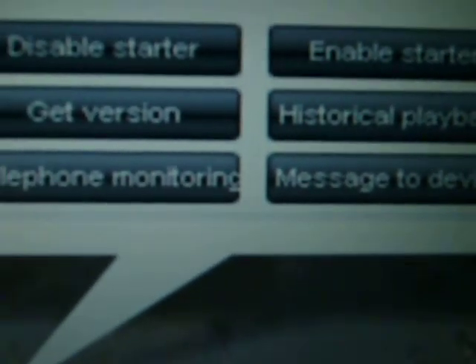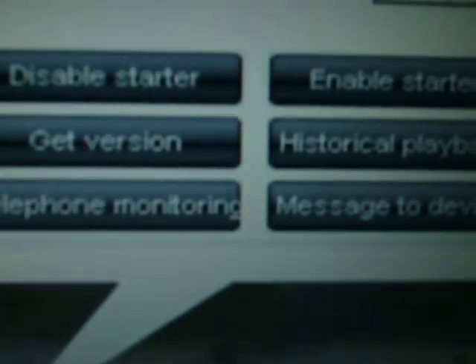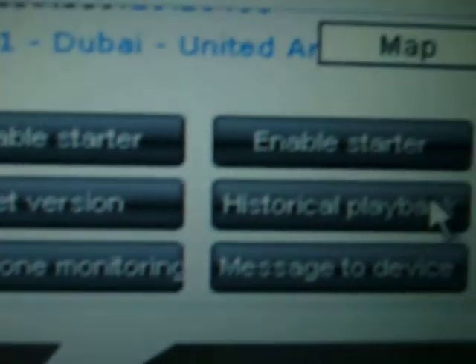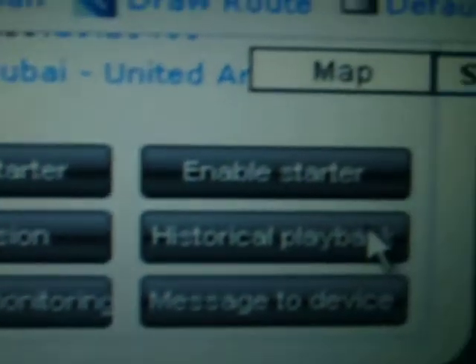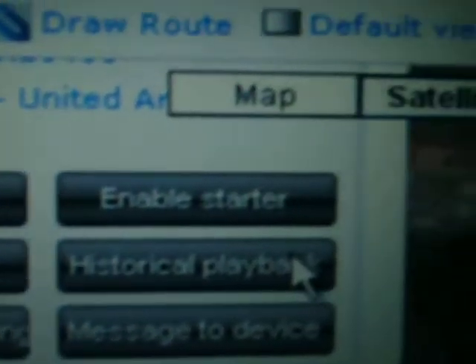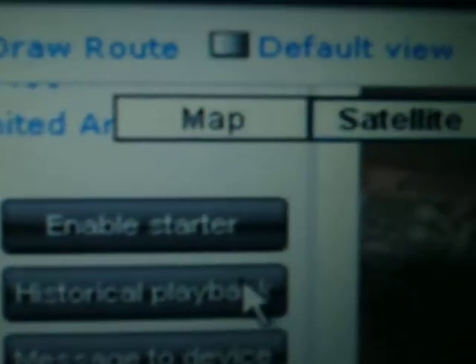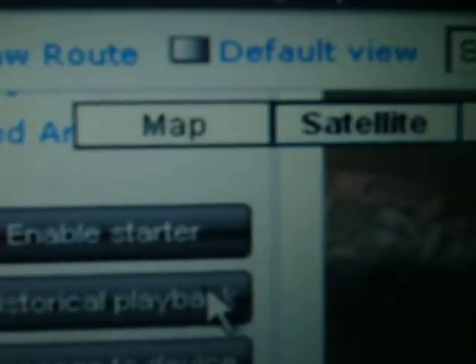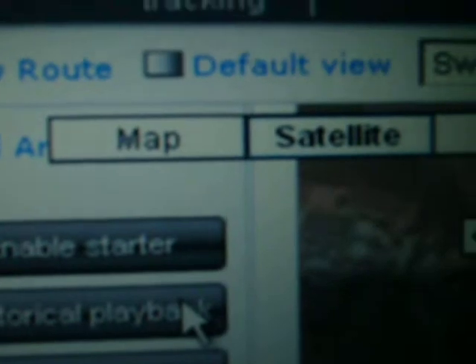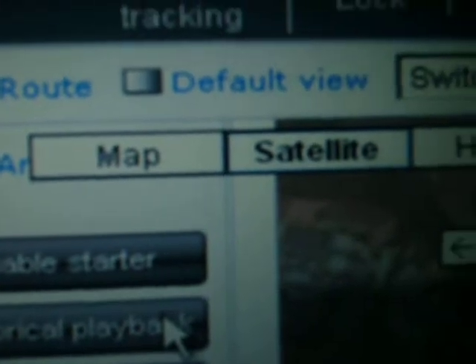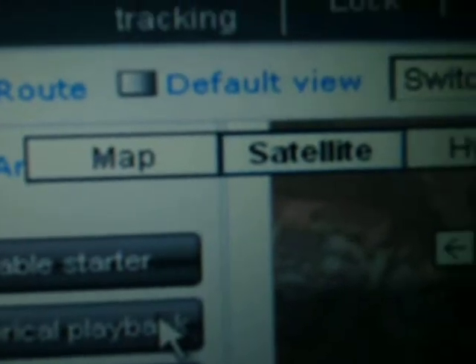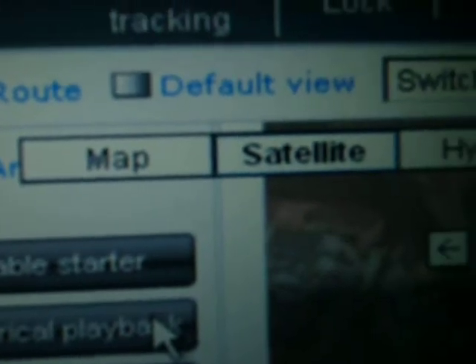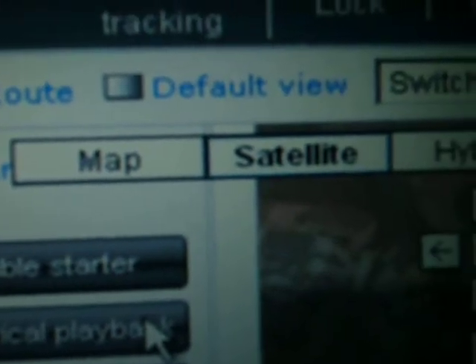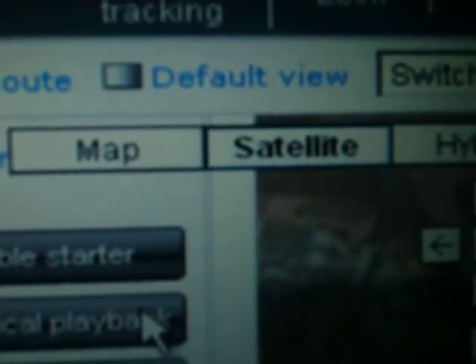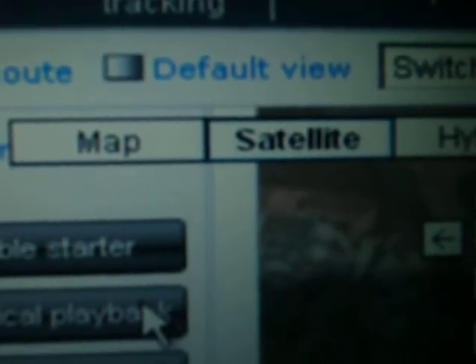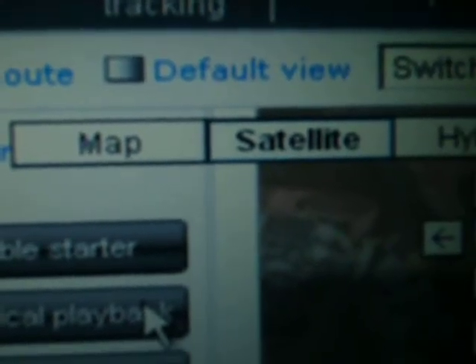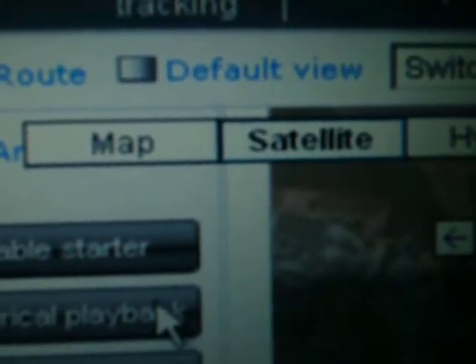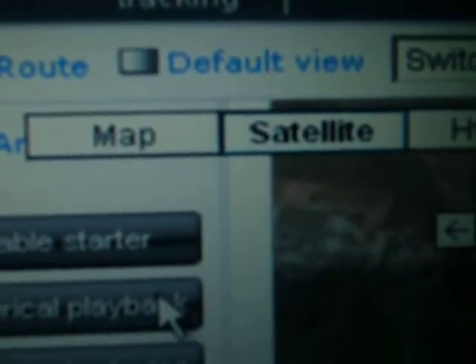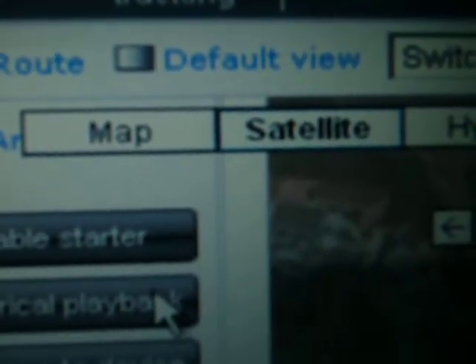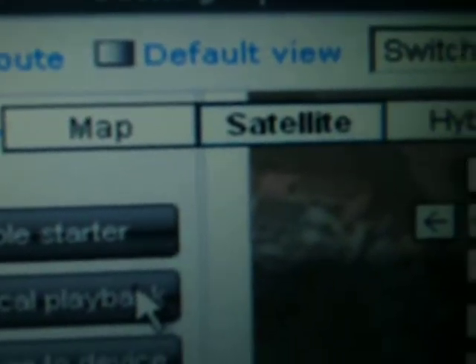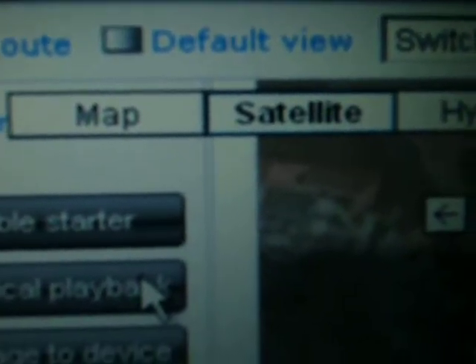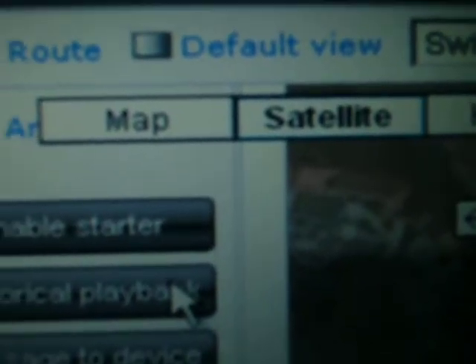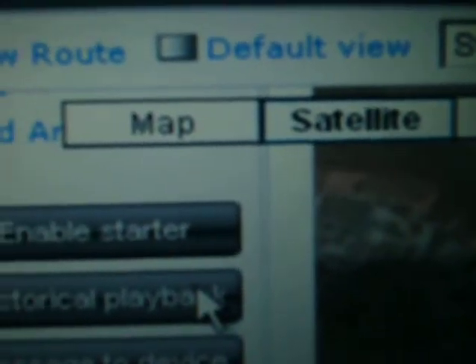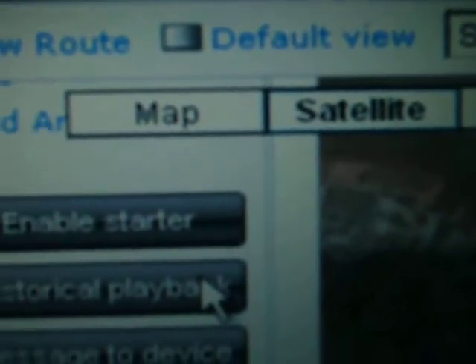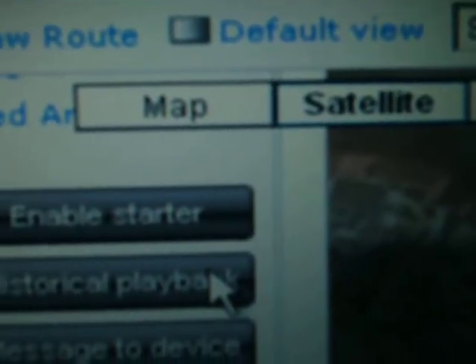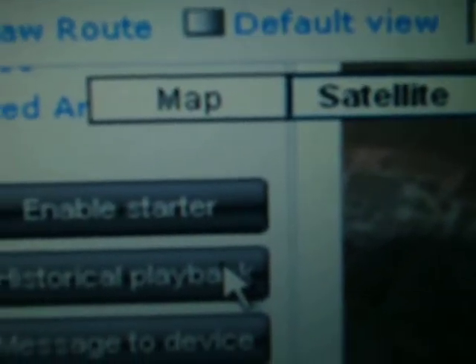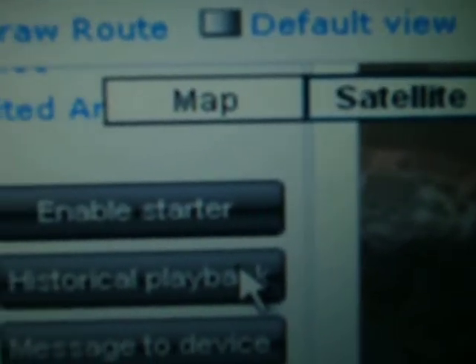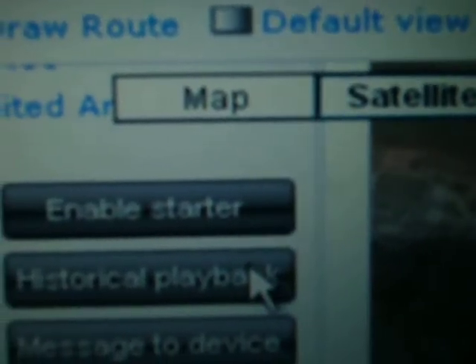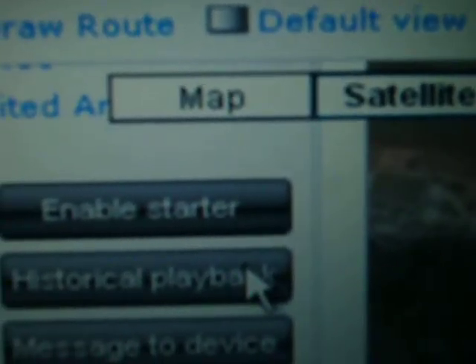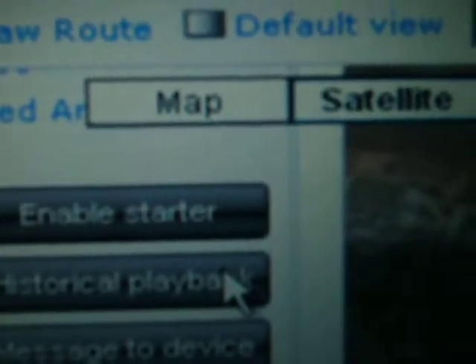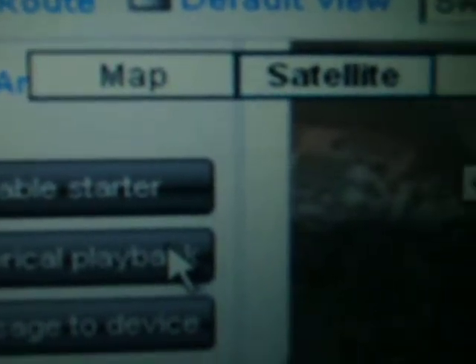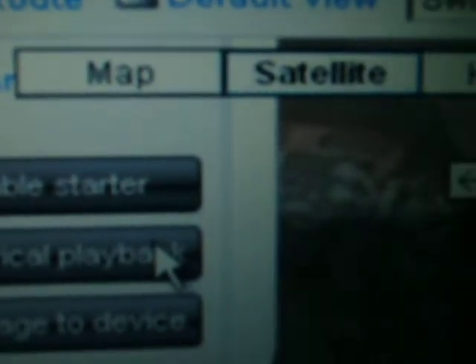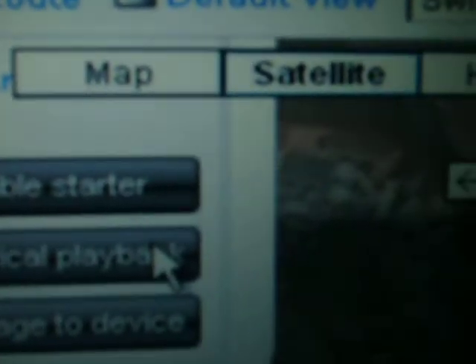You have the option of other views like map, satellite view, and hybrid view.